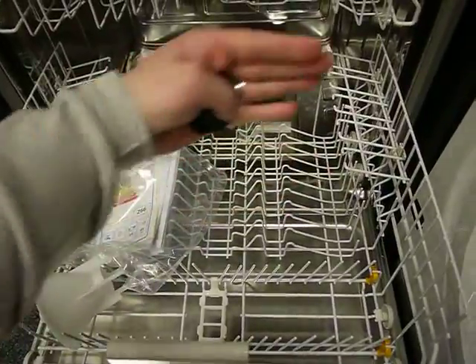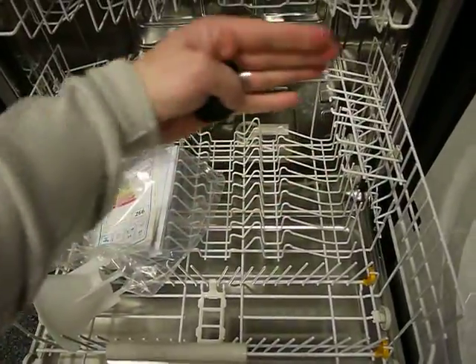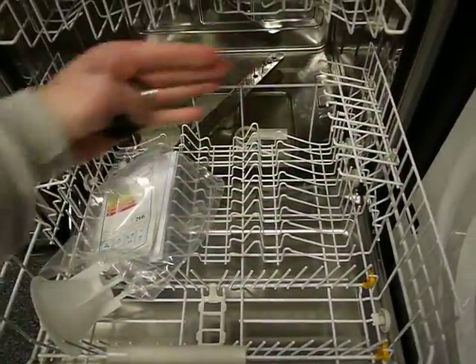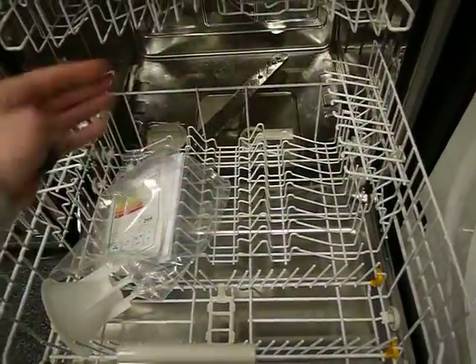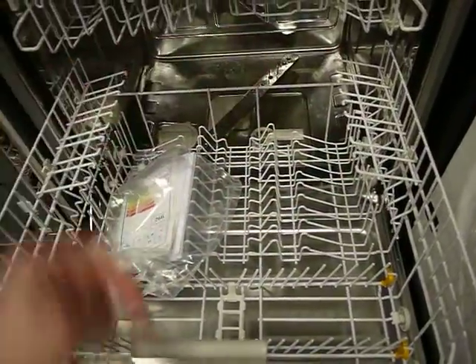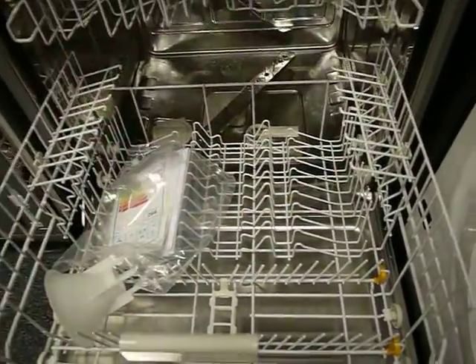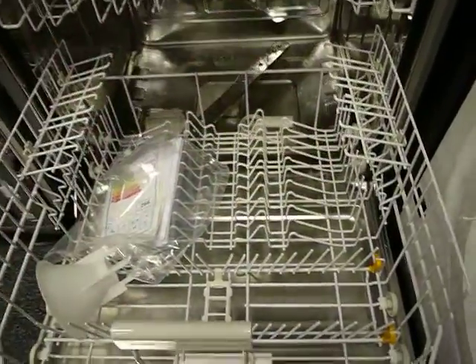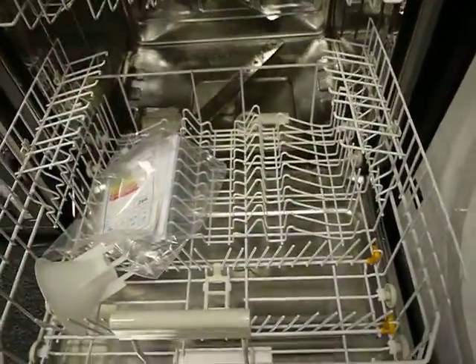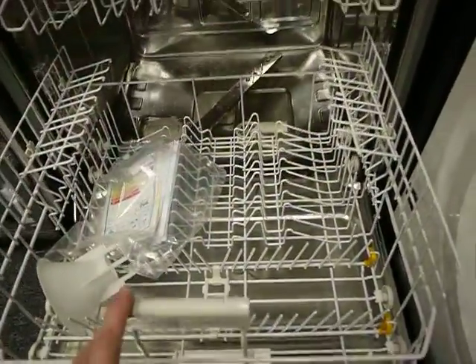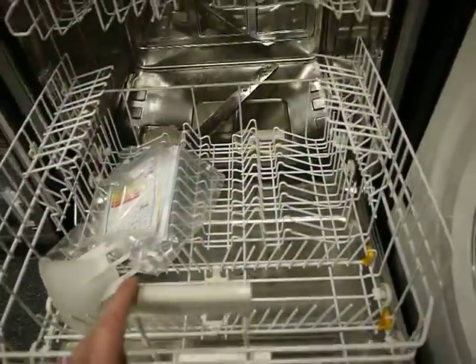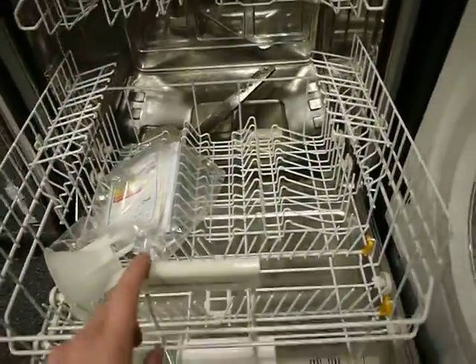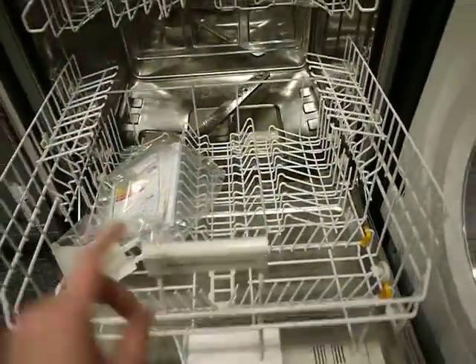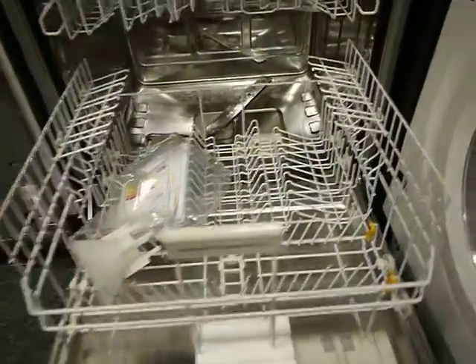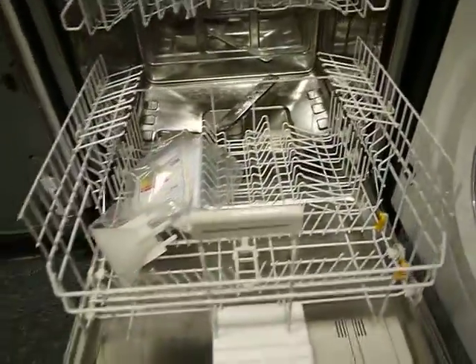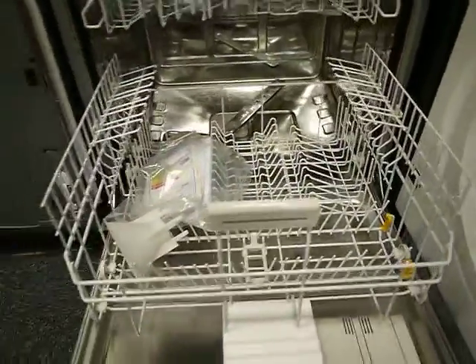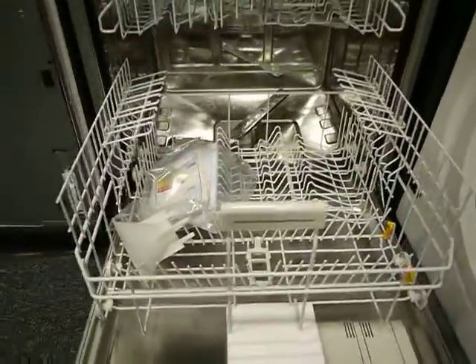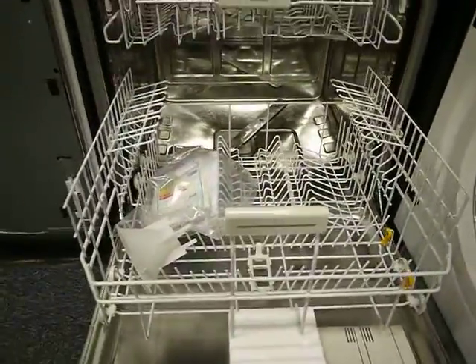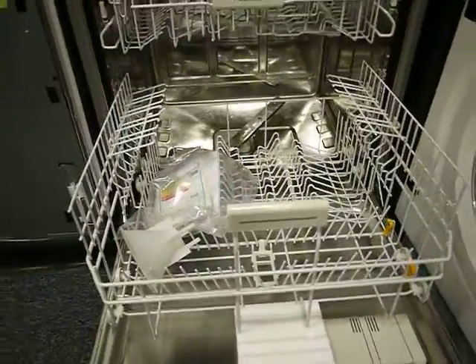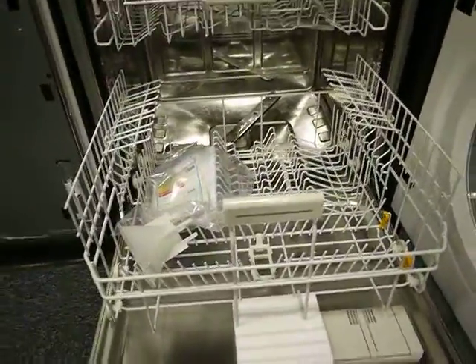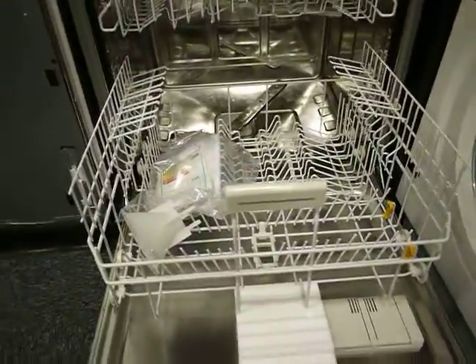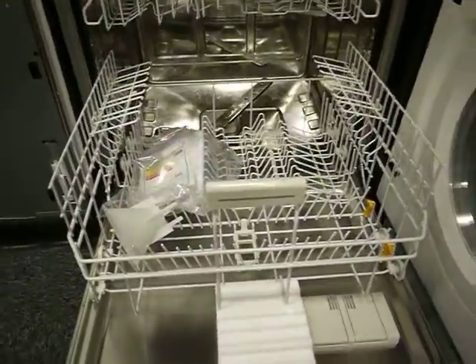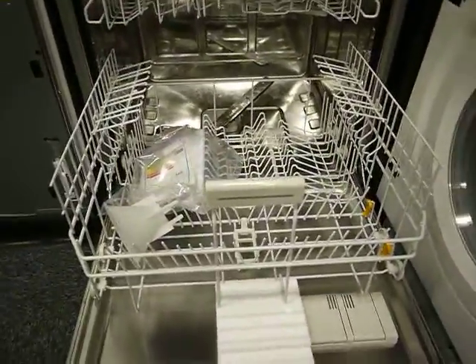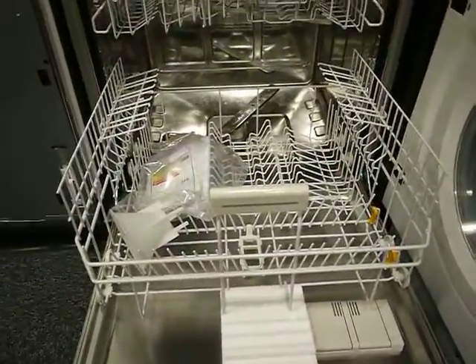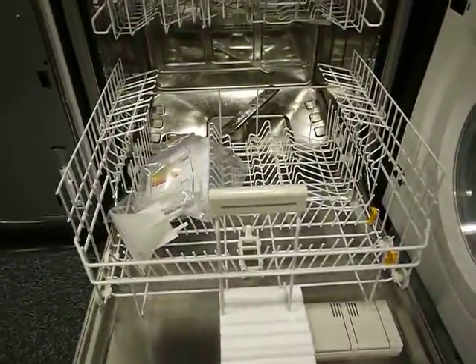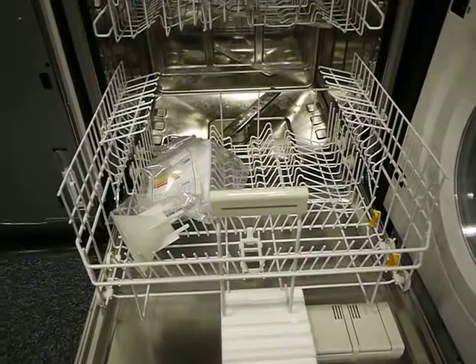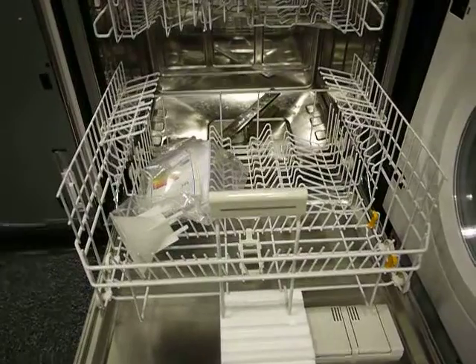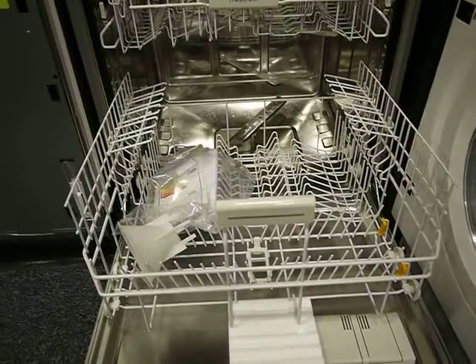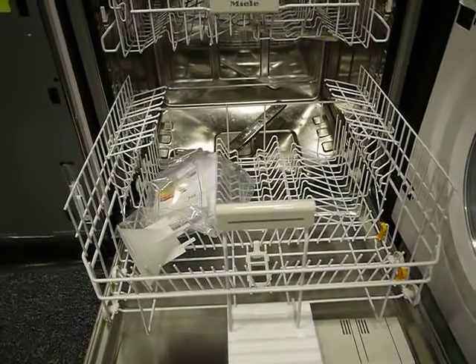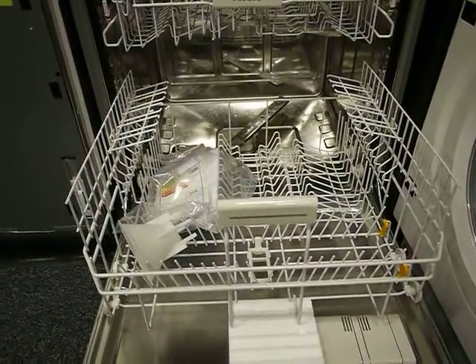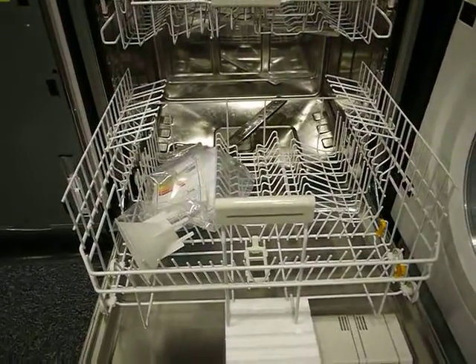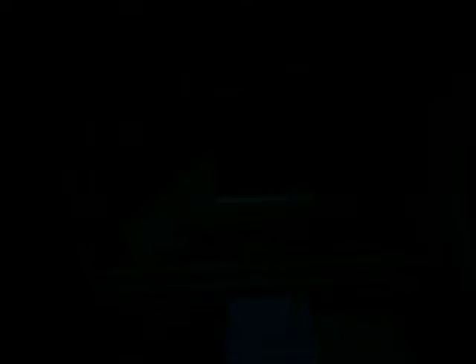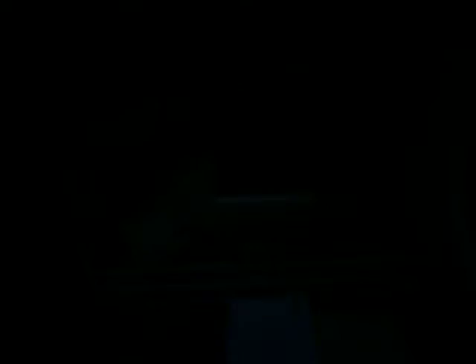The plates sit transversely — oddly Miele are the only company to do this, as all other dishwashers have them sit front to back. I'll see you next time.